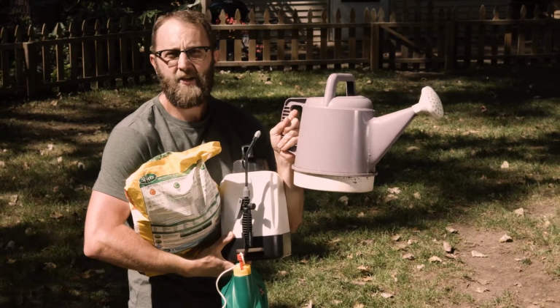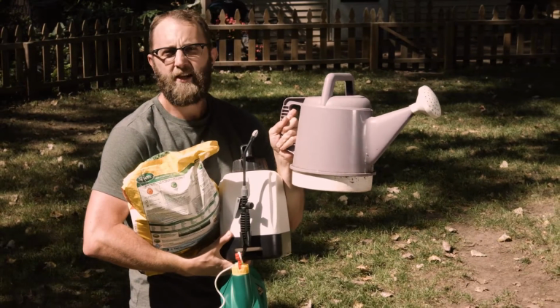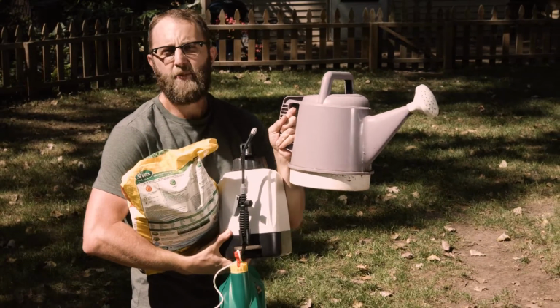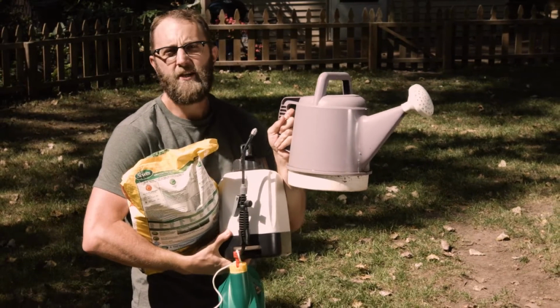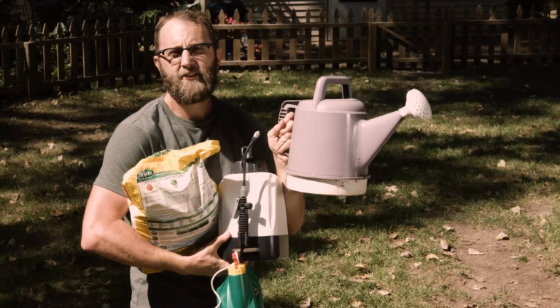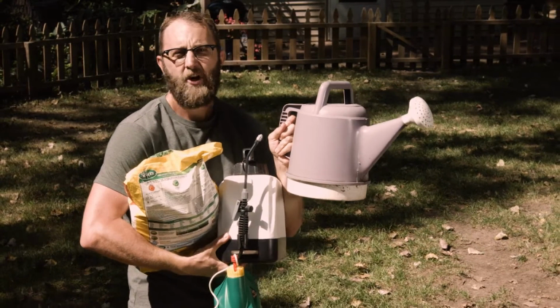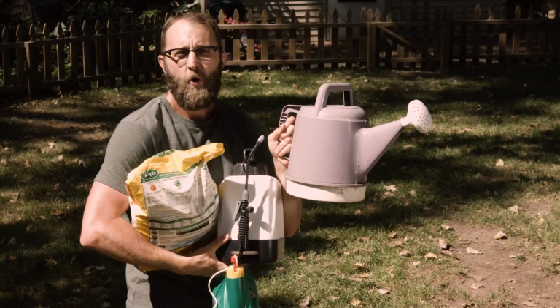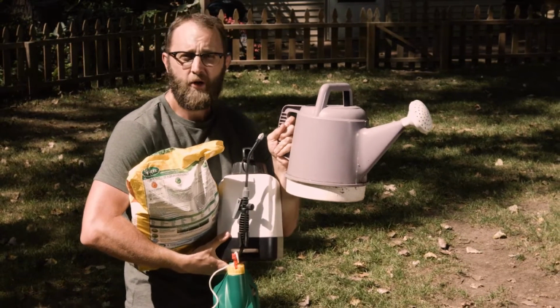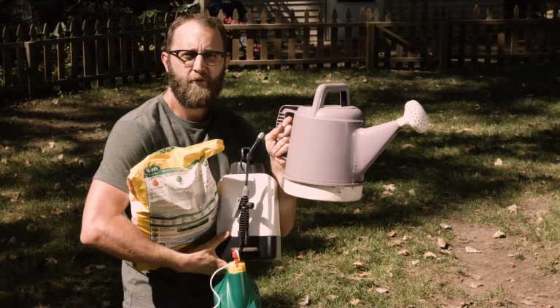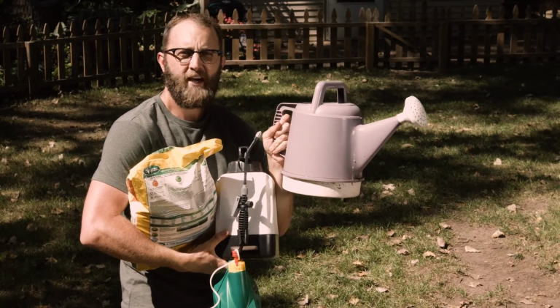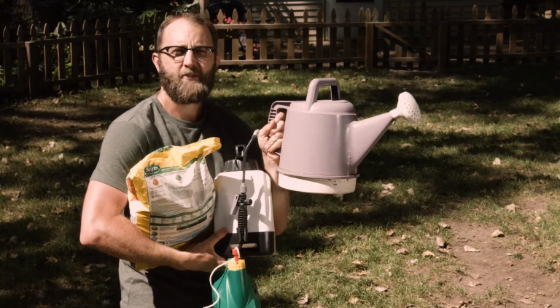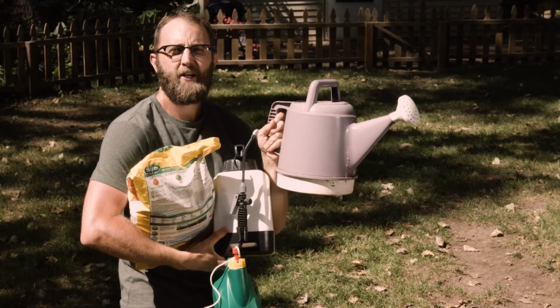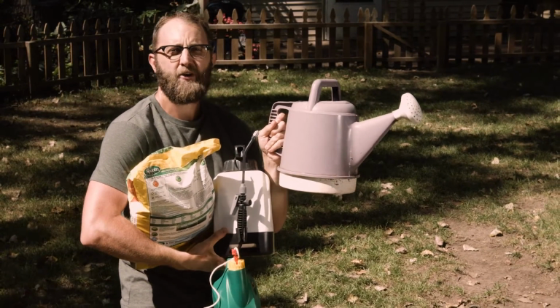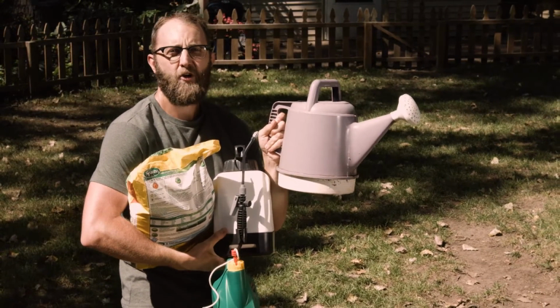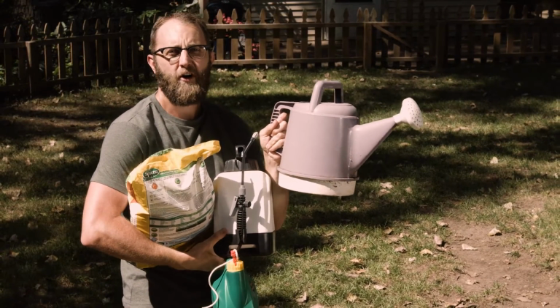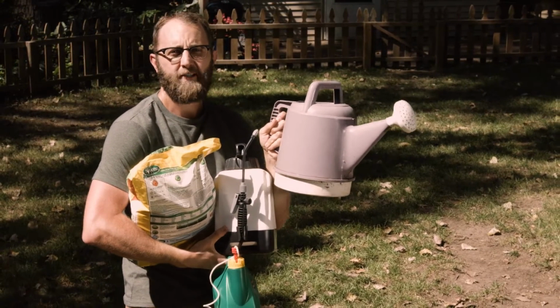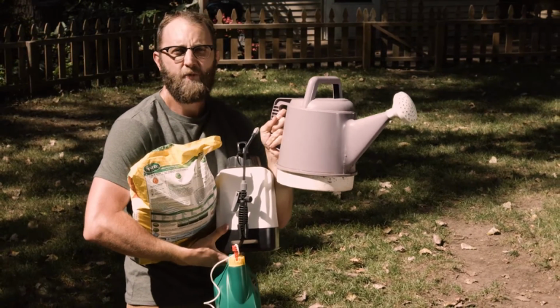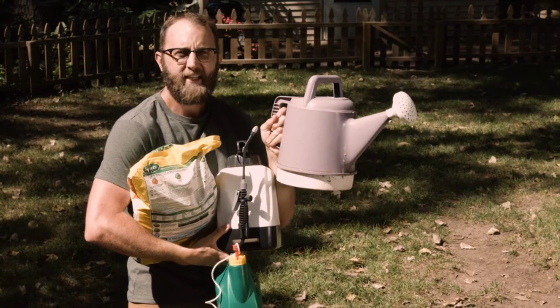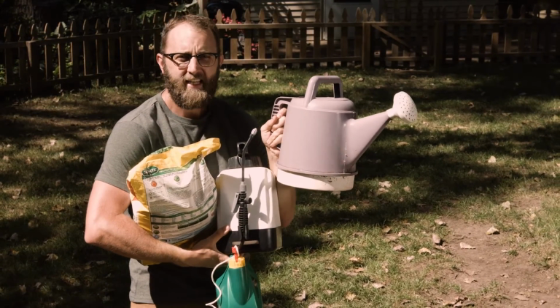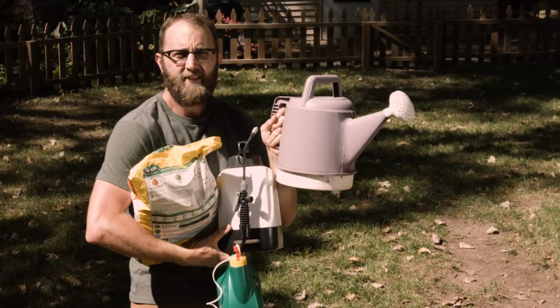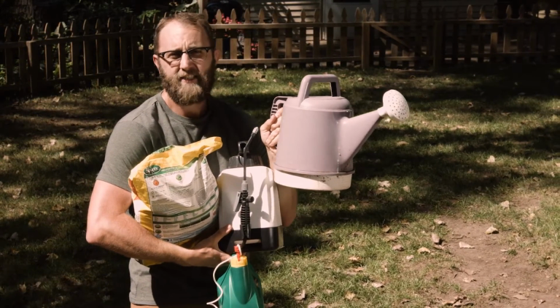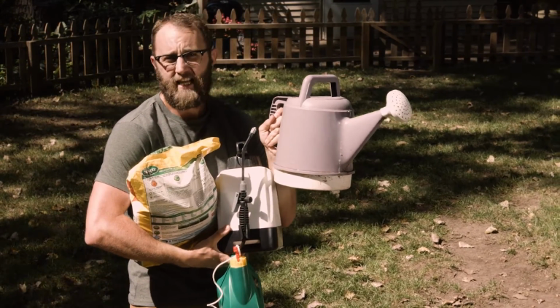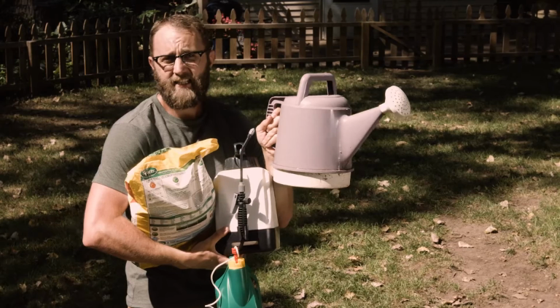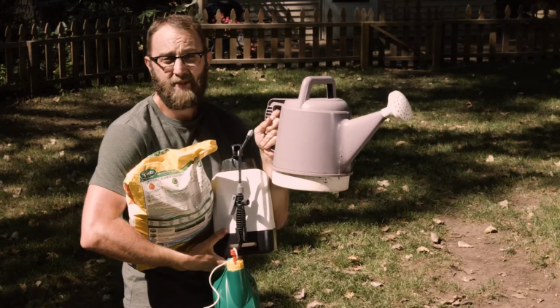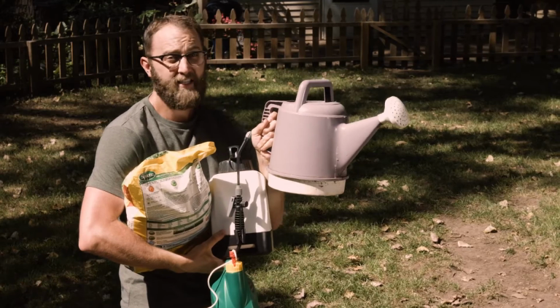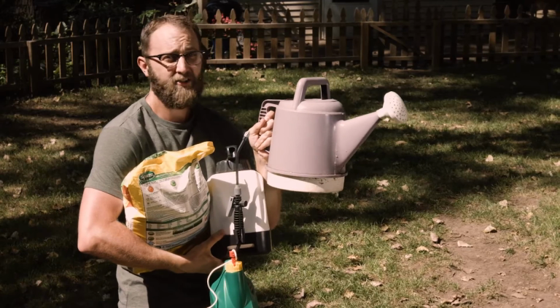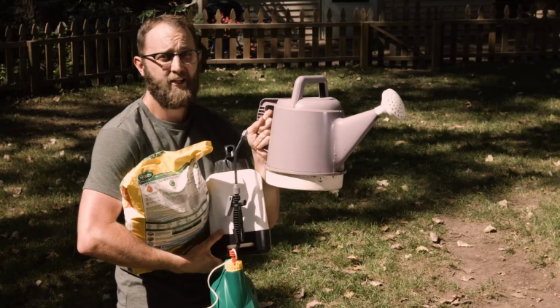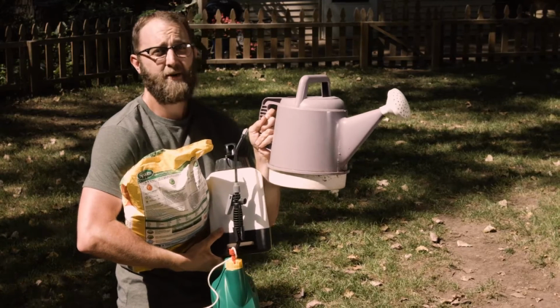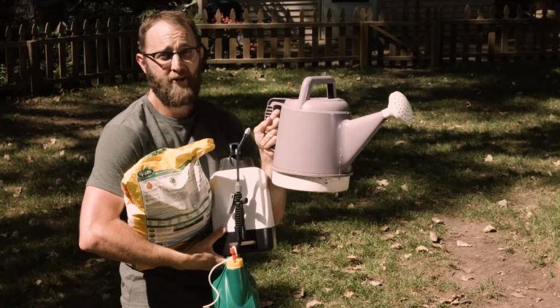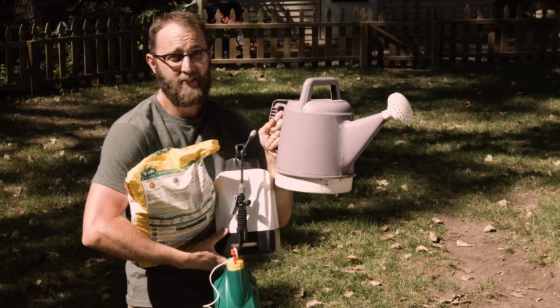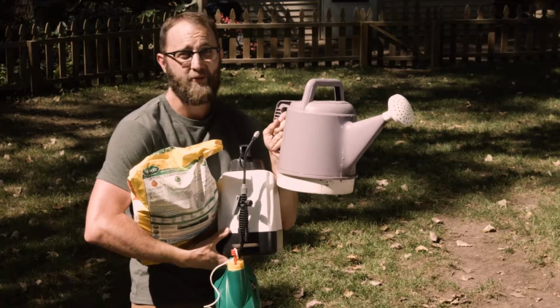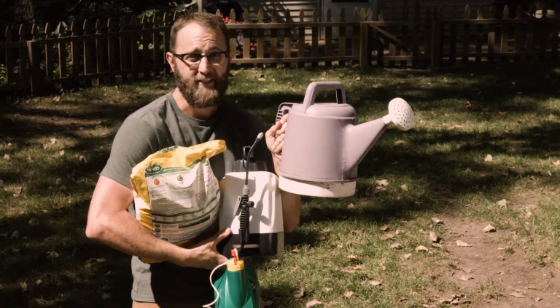The point is, water will find its way to your lawn, and when it leaves, it's taking some of these lawn care products with it.